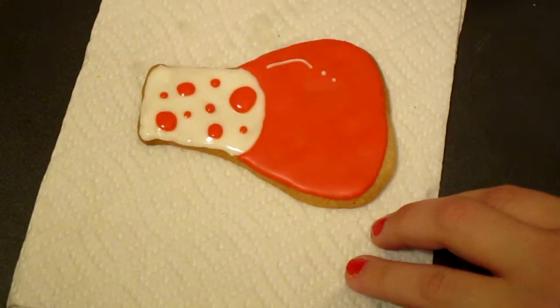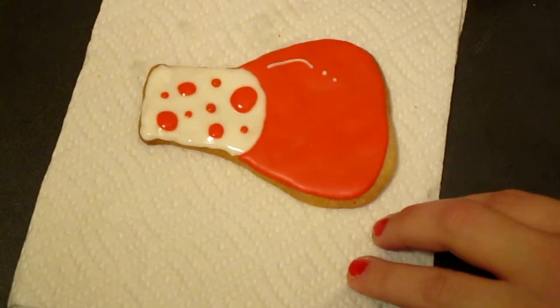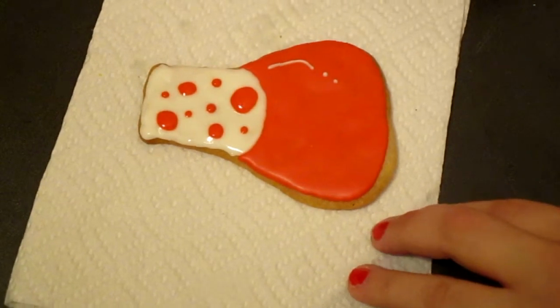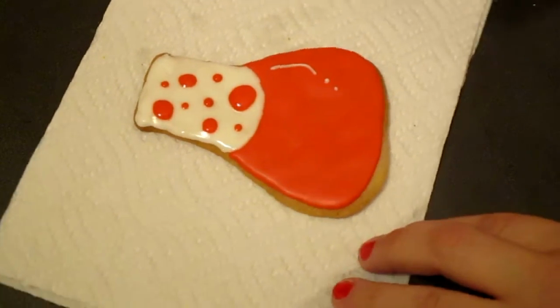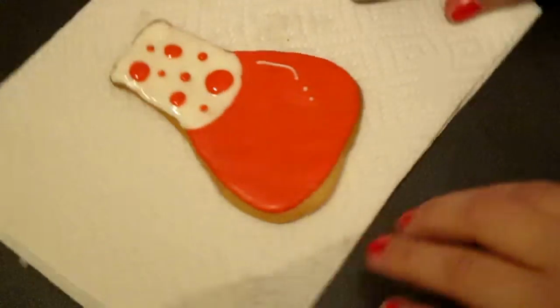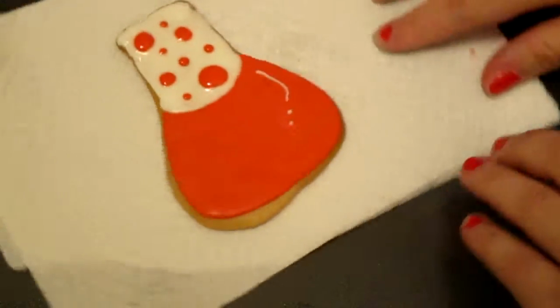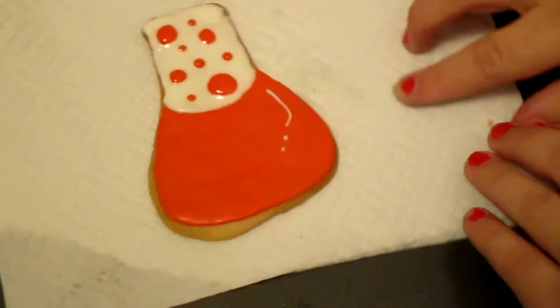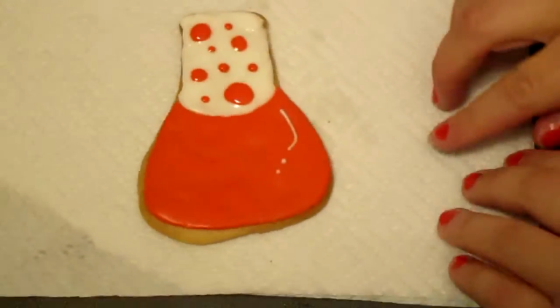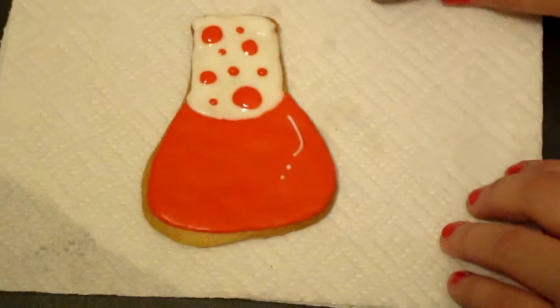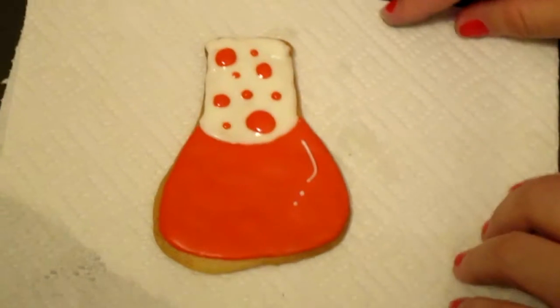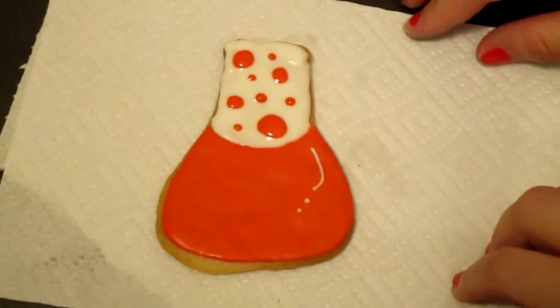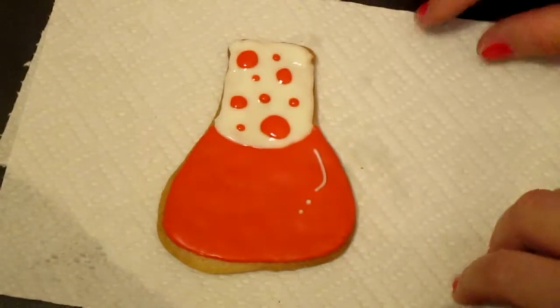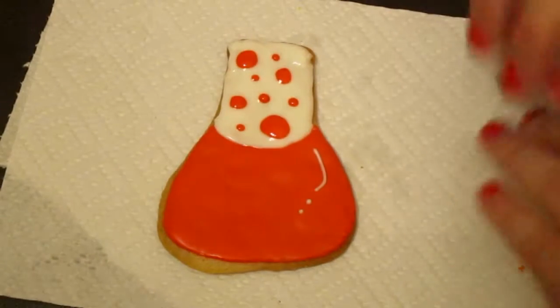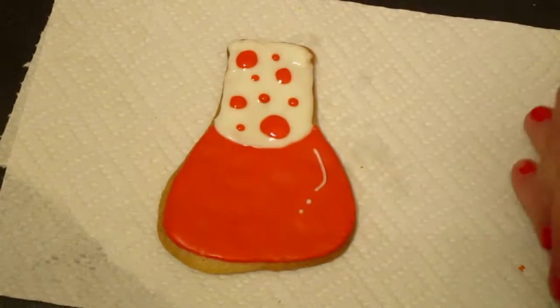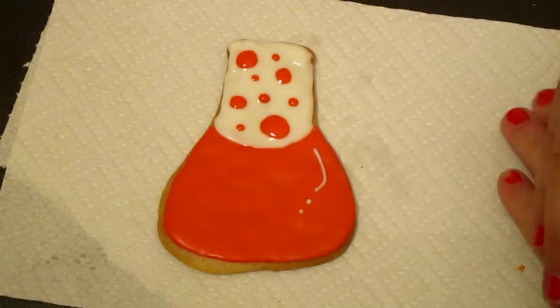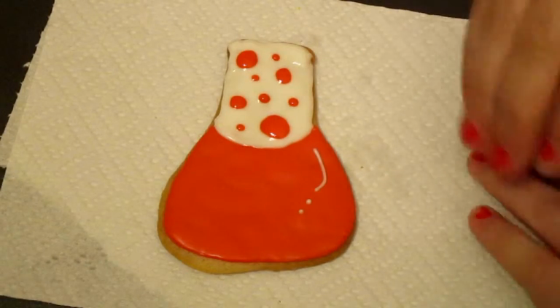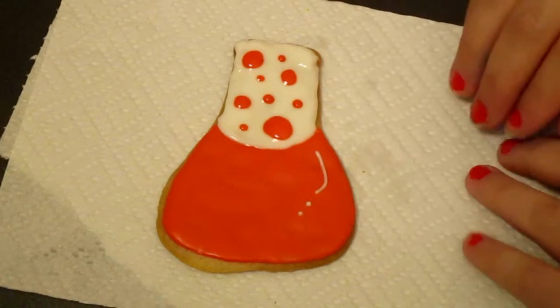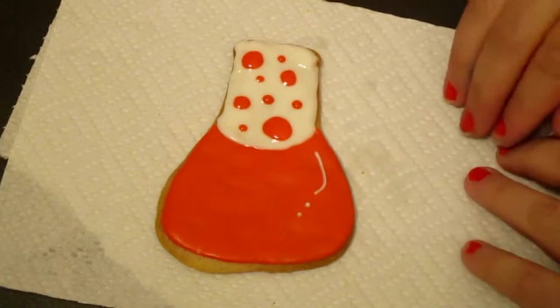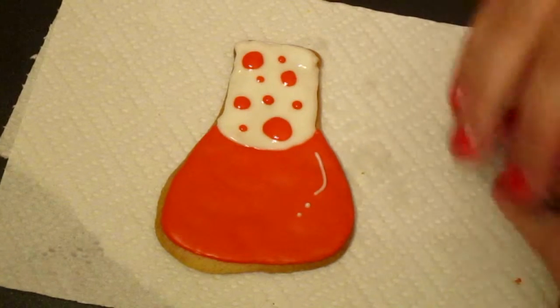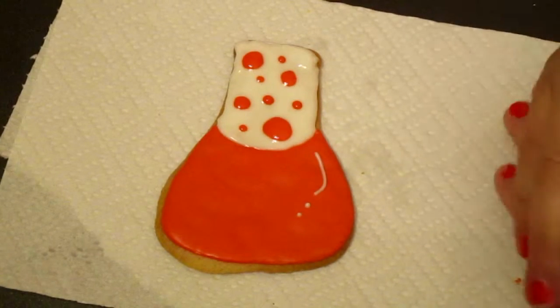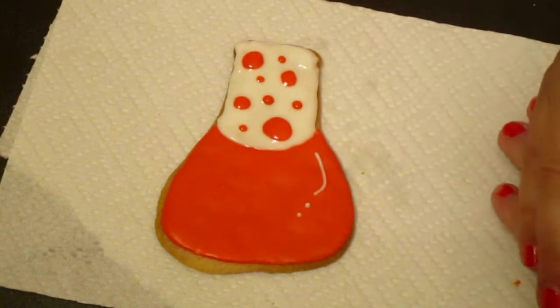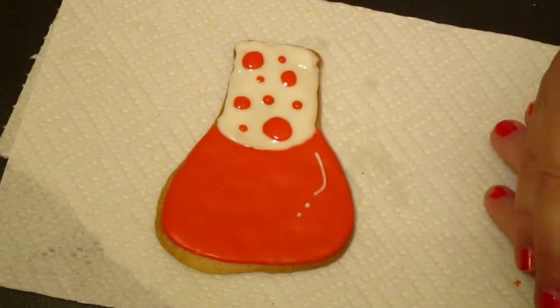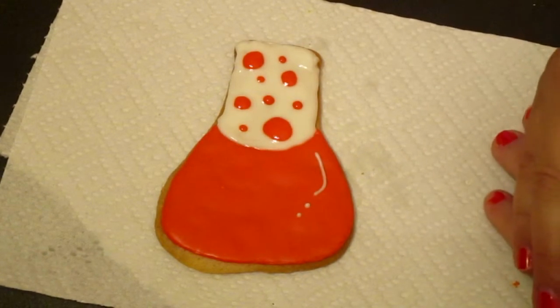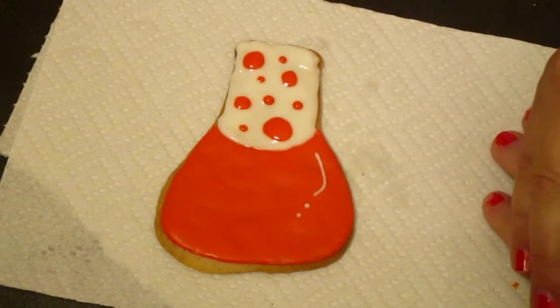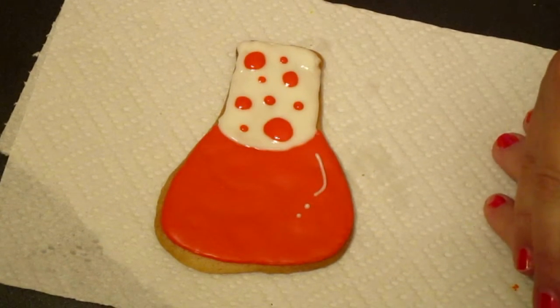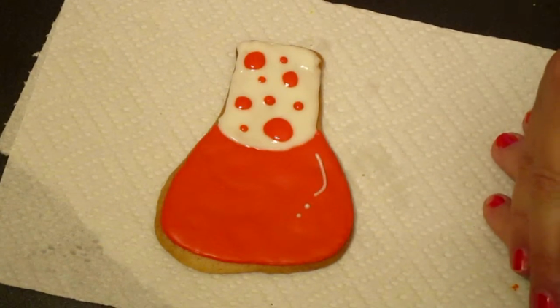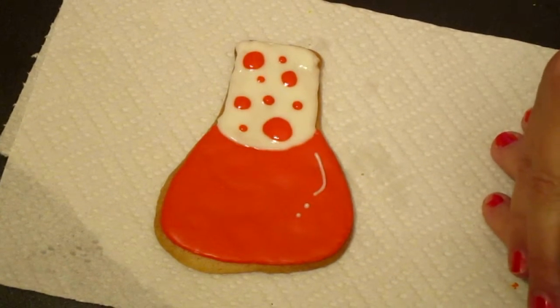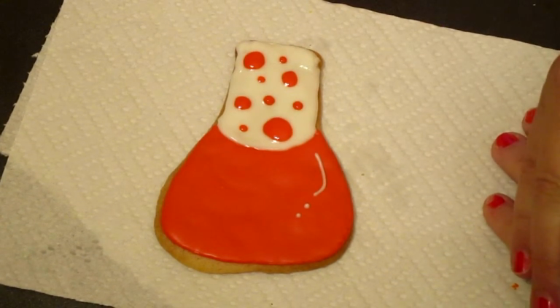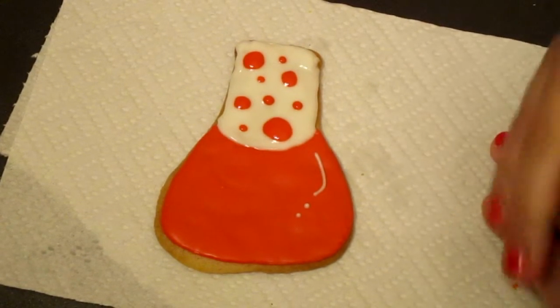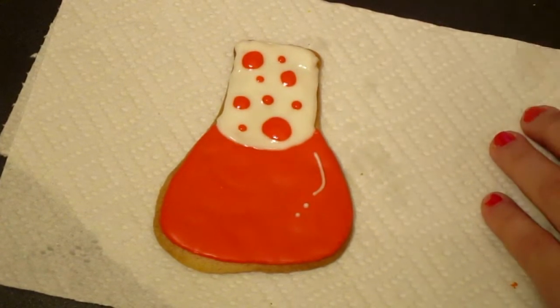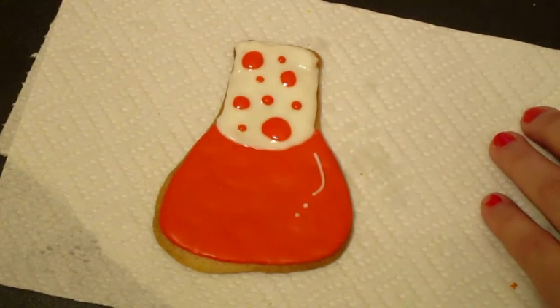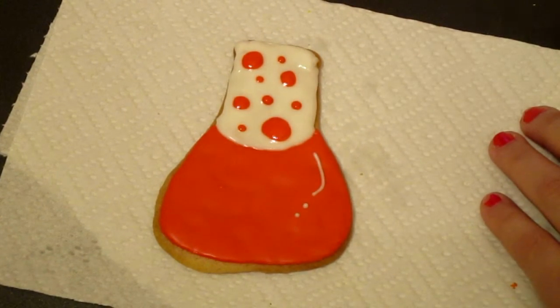And this is our completed science cookie. I hope you guys like it. I will see you next time. Bye-bye.